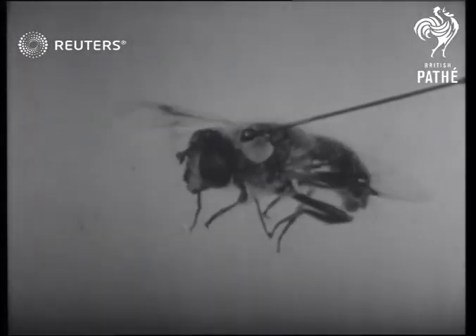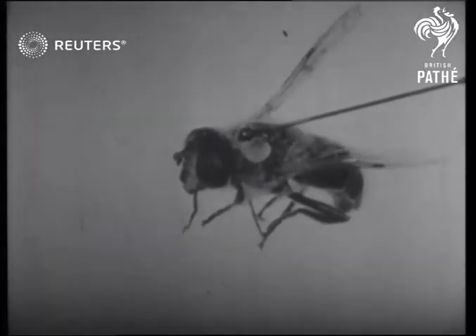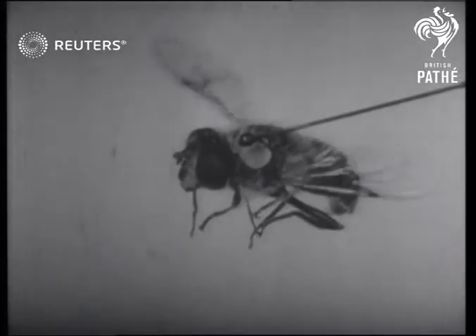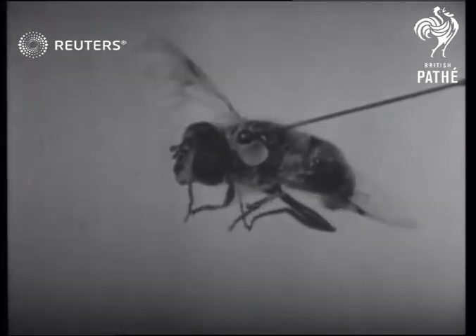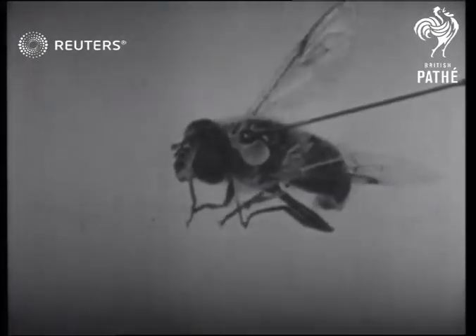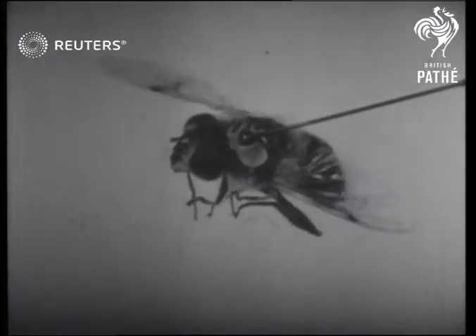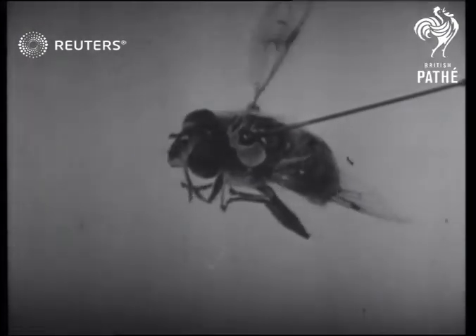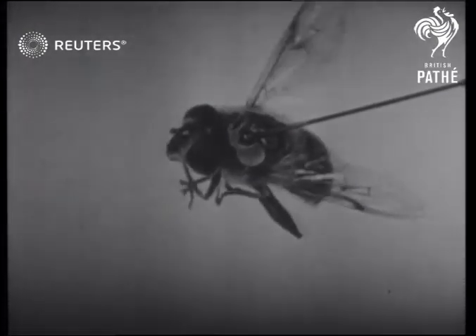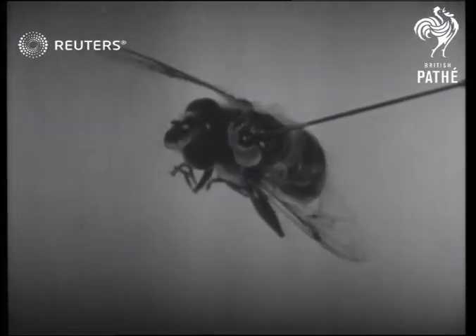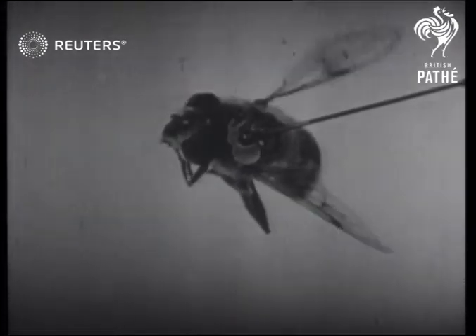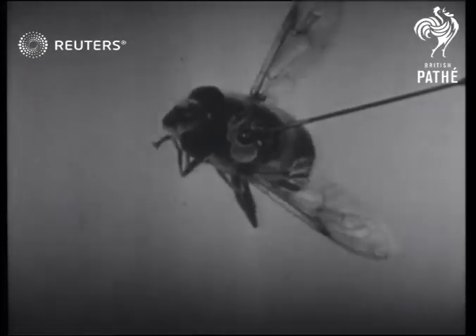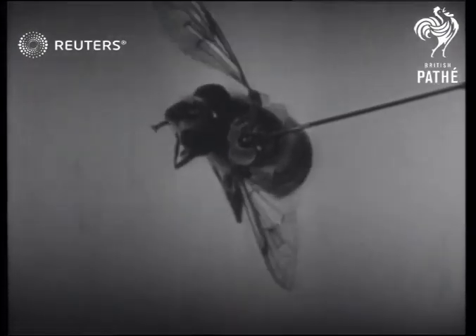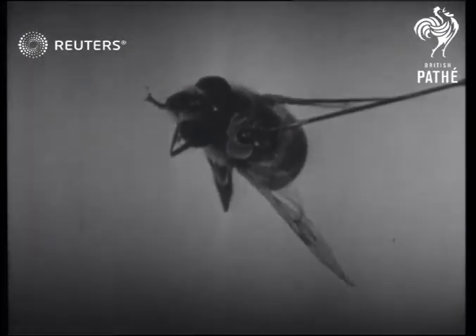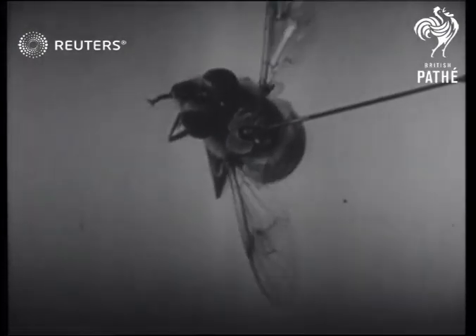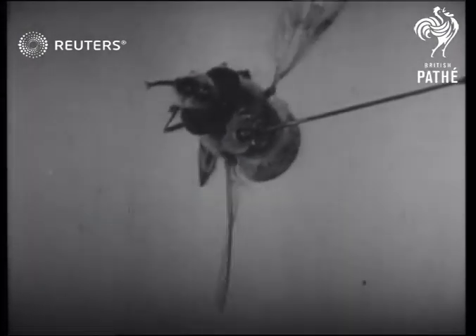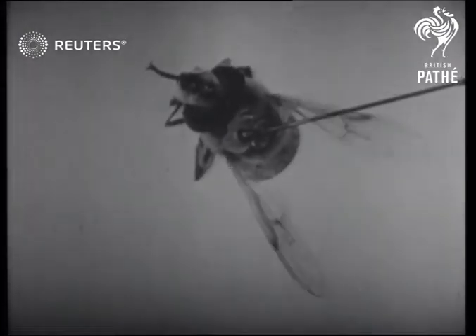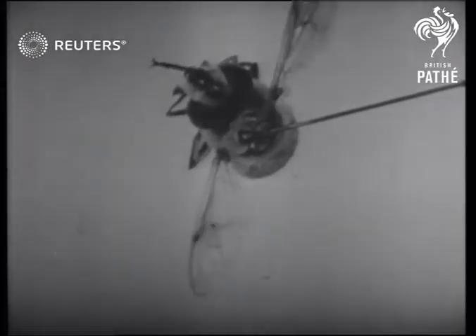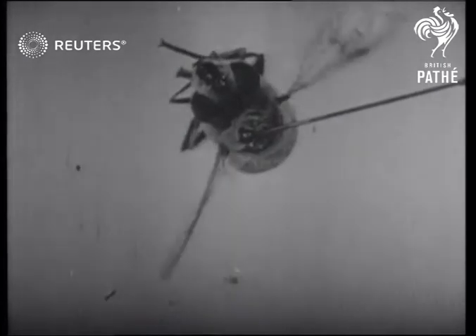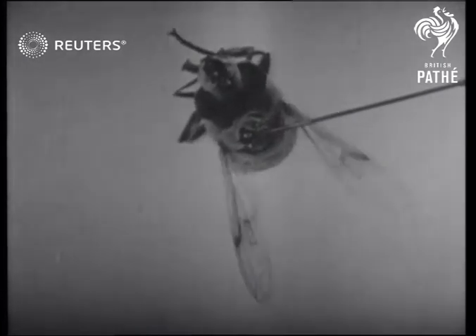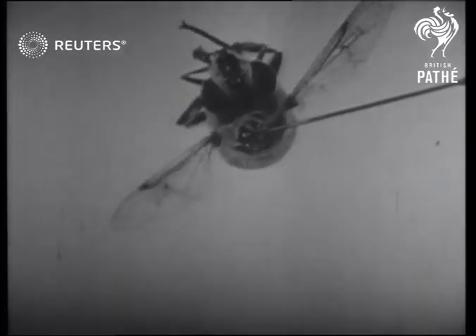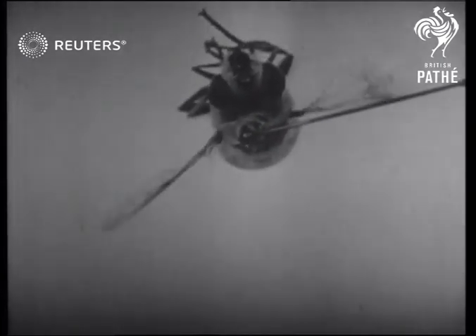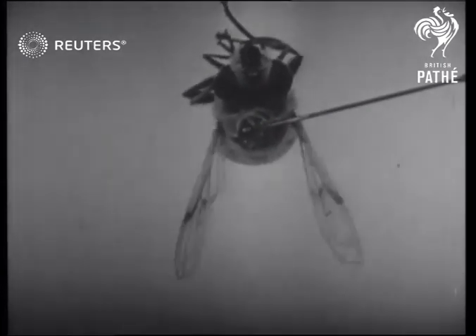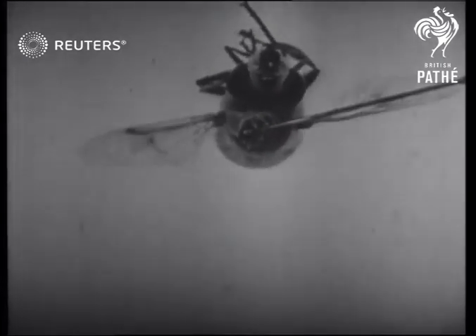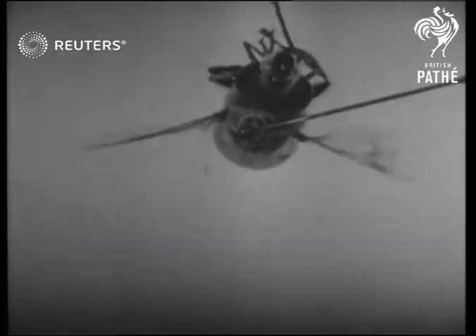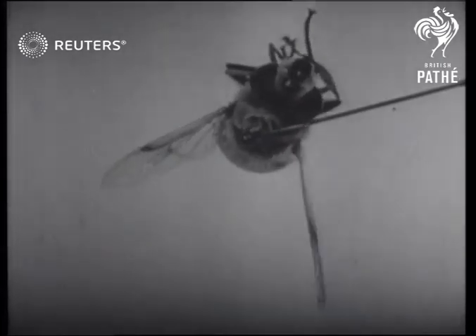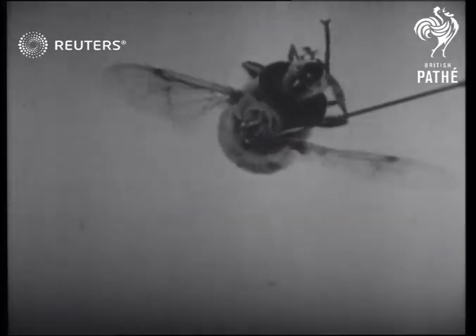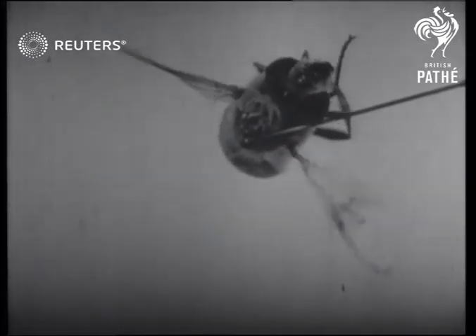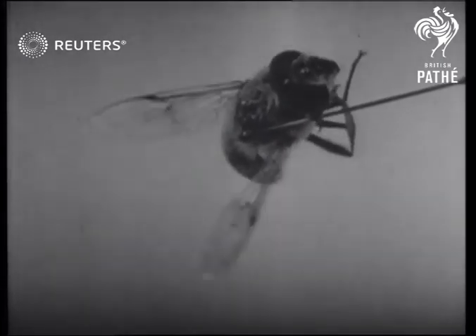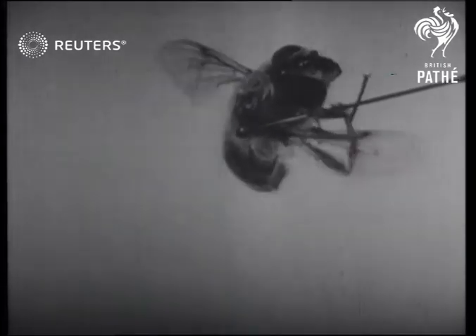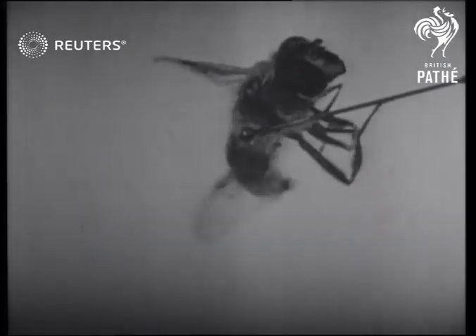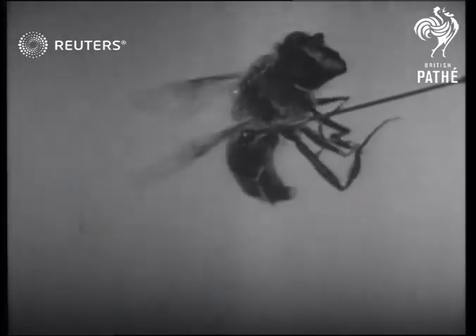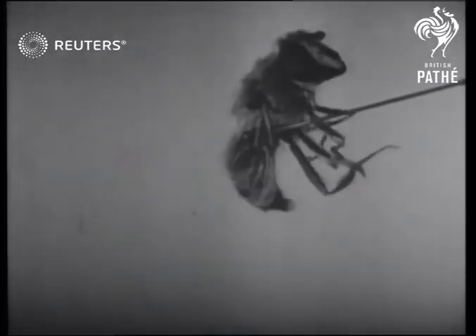Eventually the wax melts and the obliging fly comes unstuck after helping to unravel one more problem of modern science.